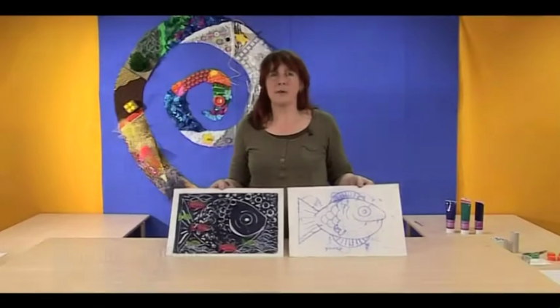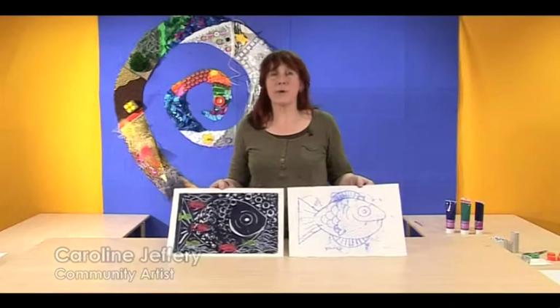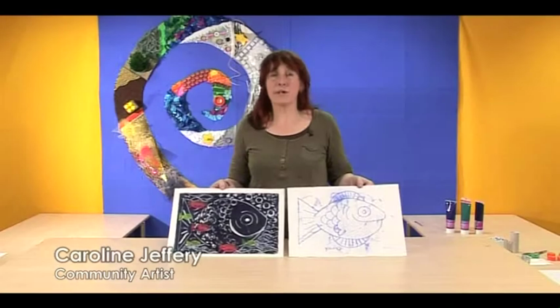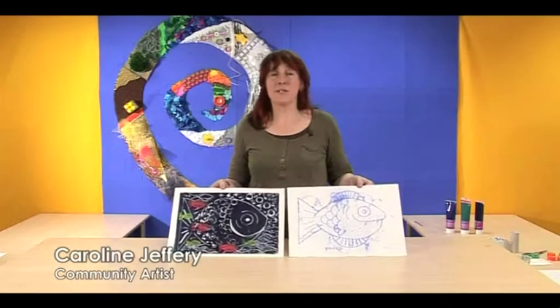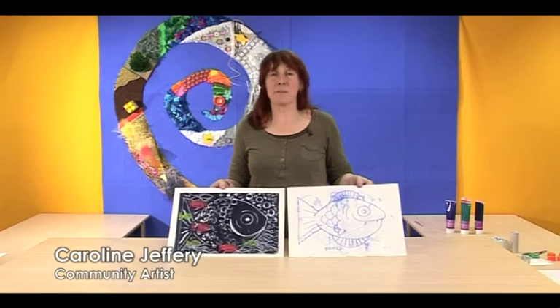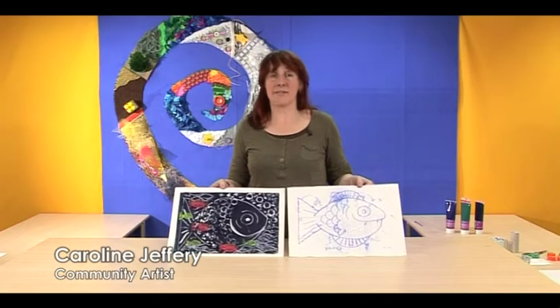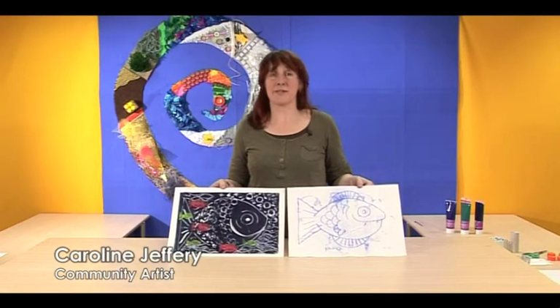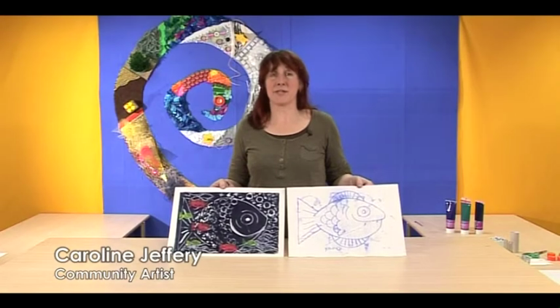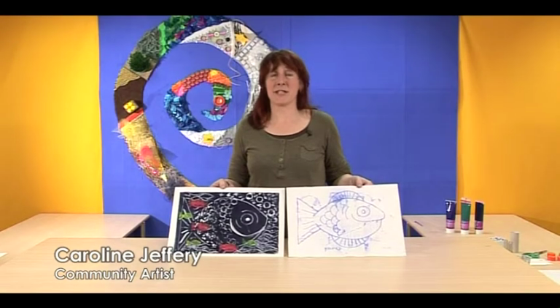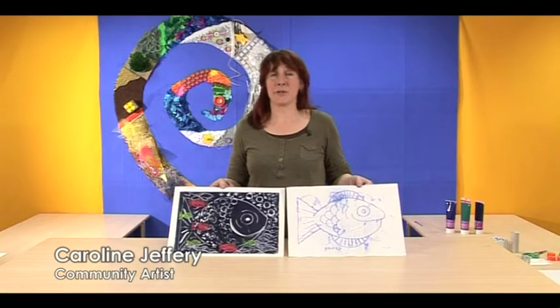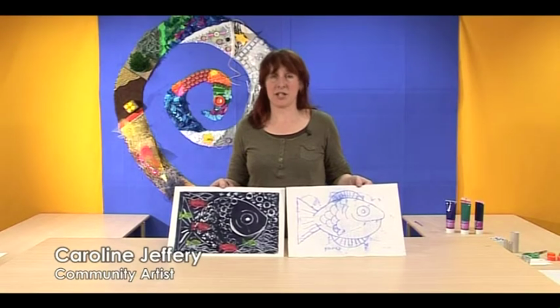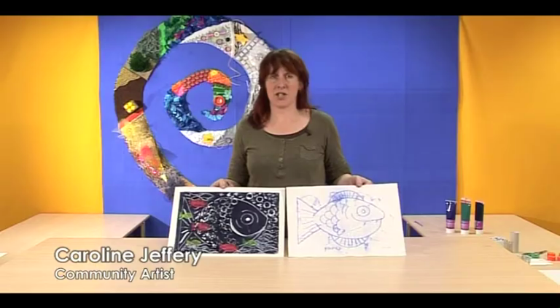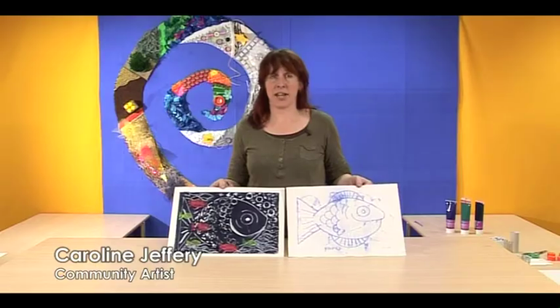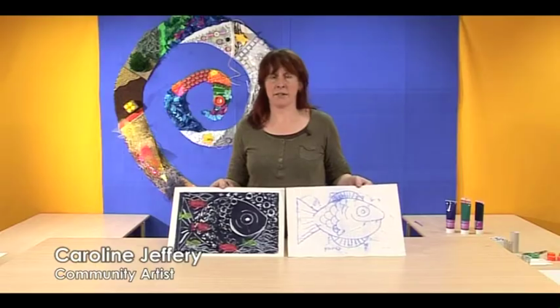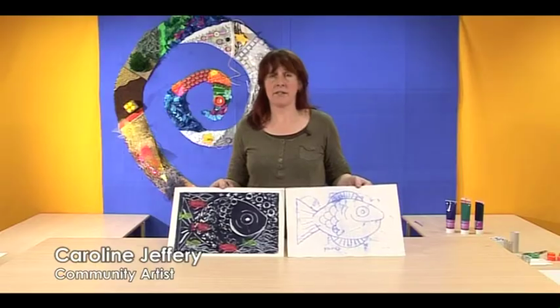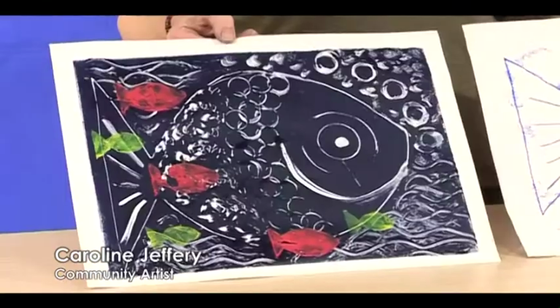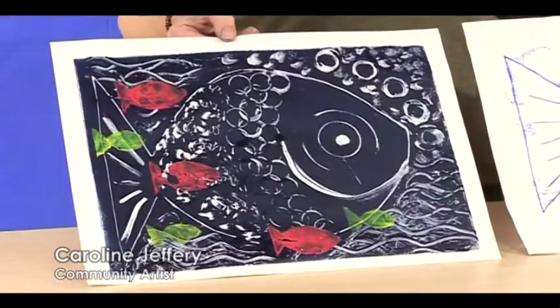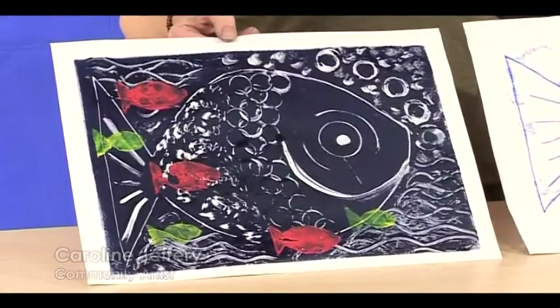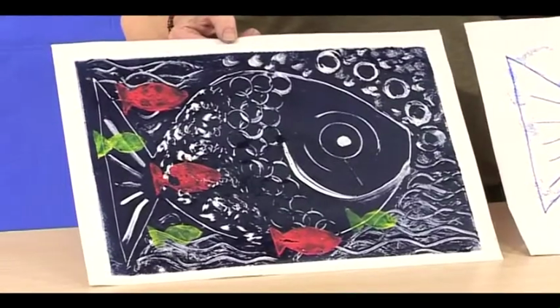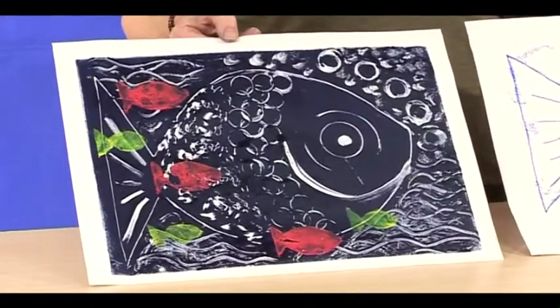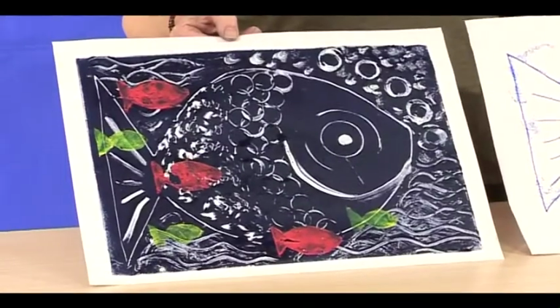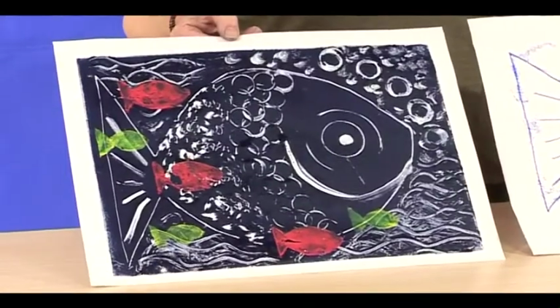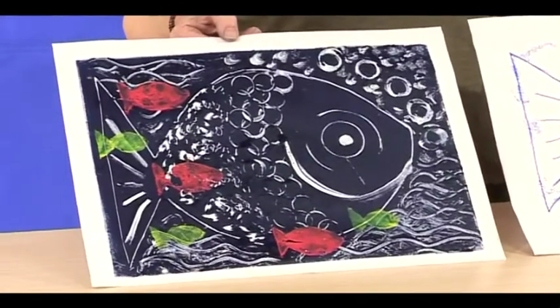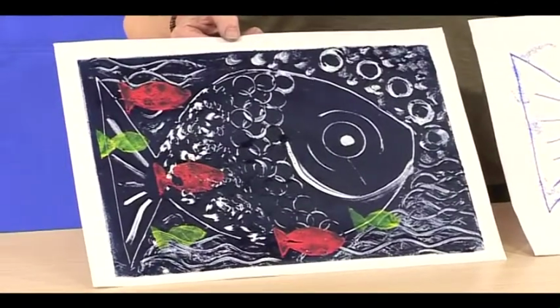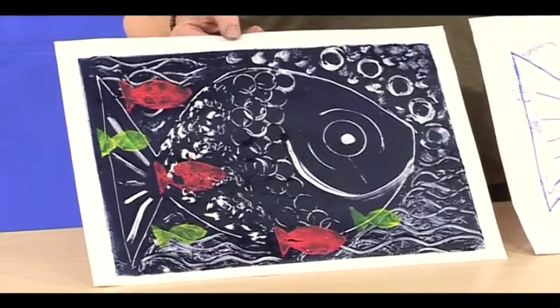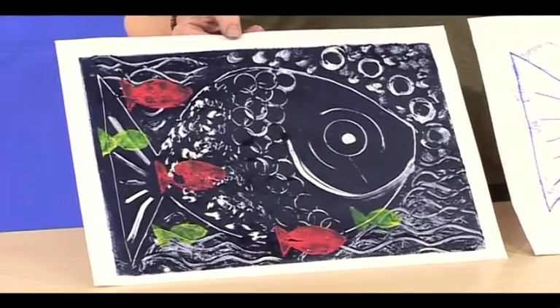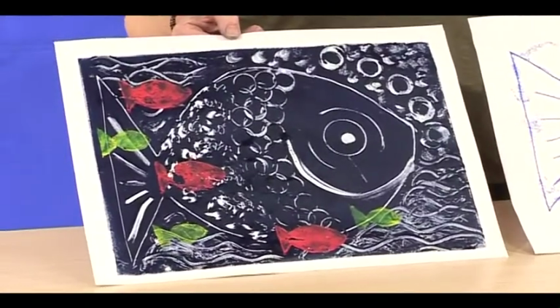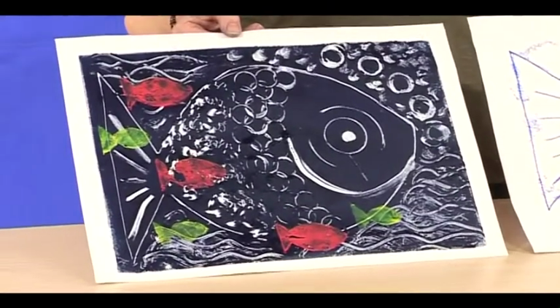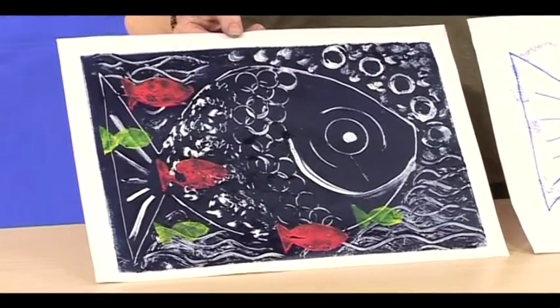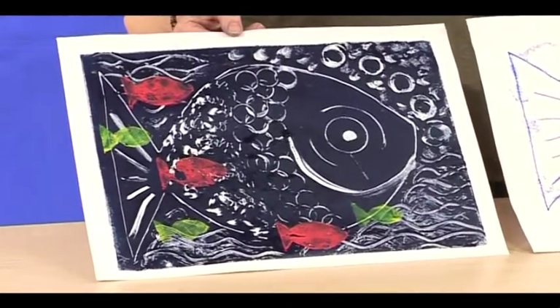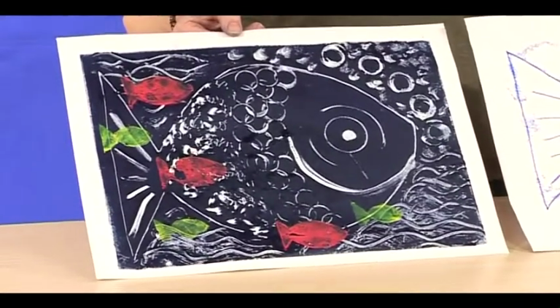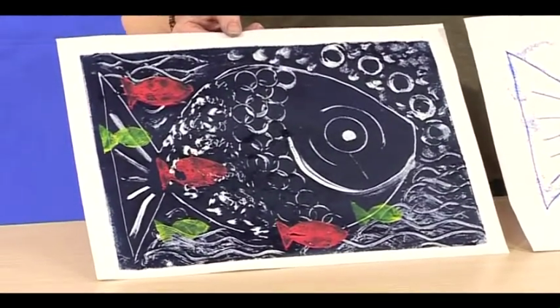Welcome to the Play Resource Inspiration channel. Today we're going to make two mono prints.